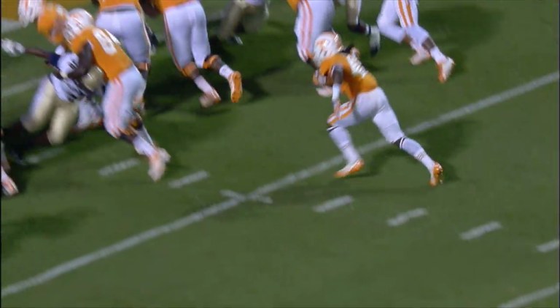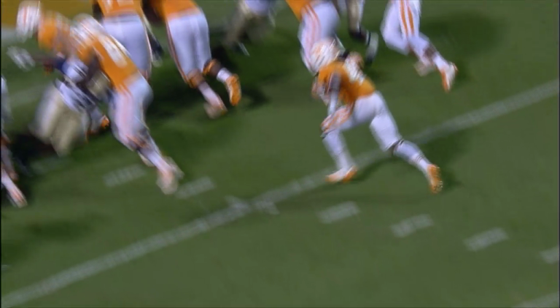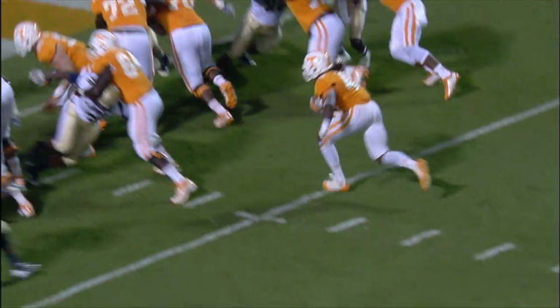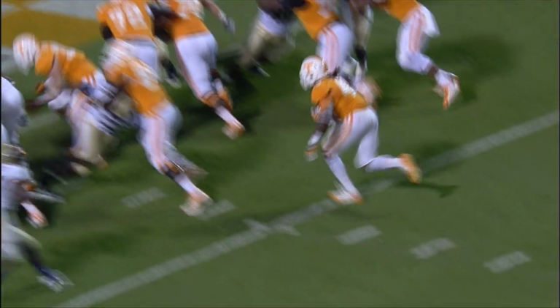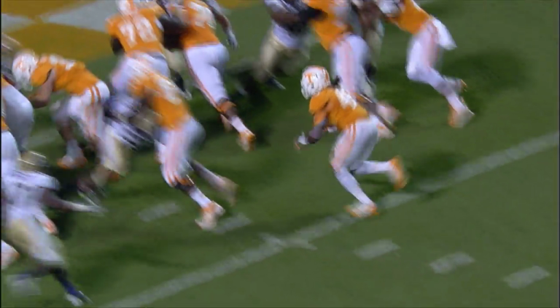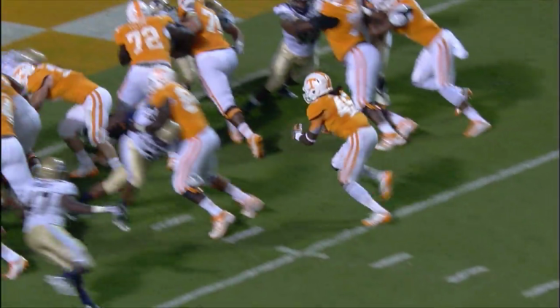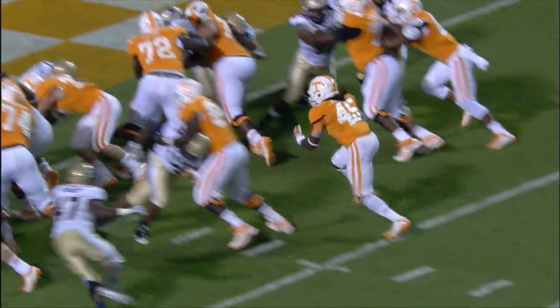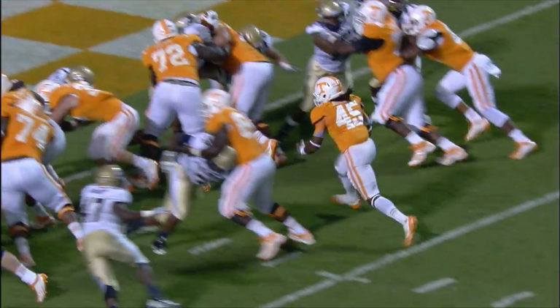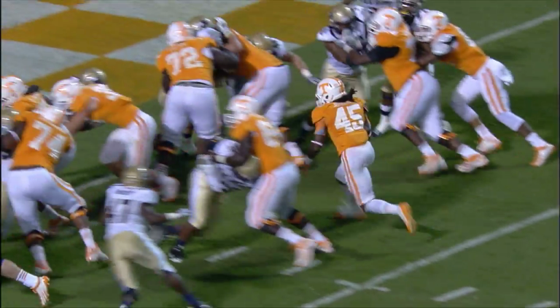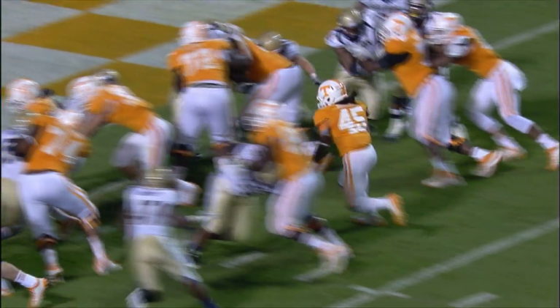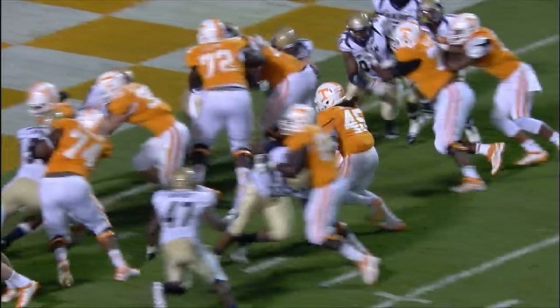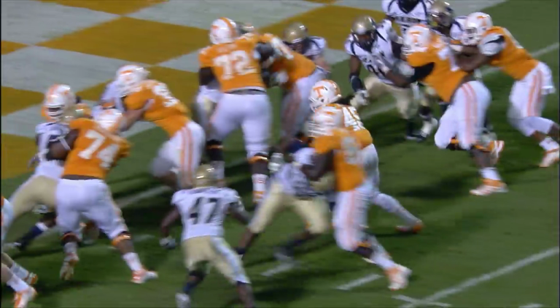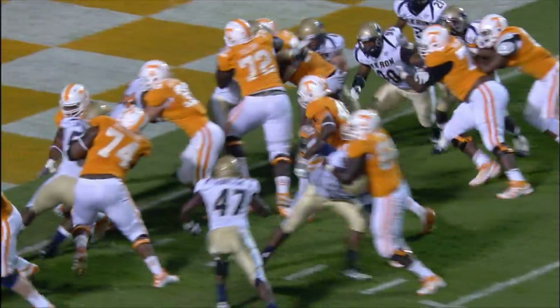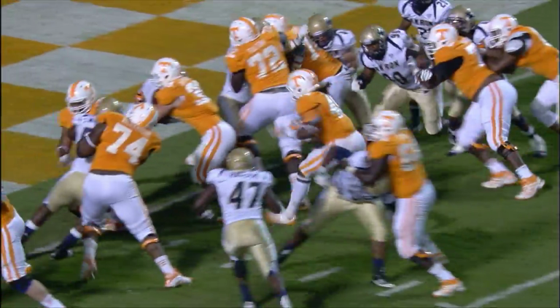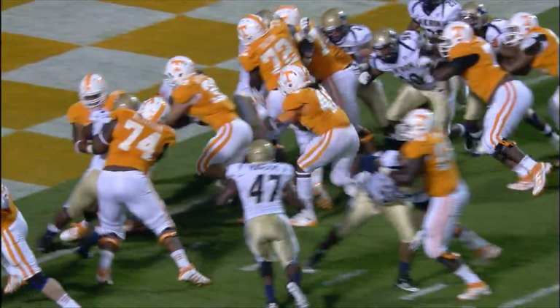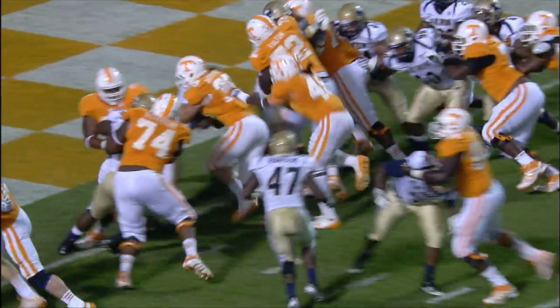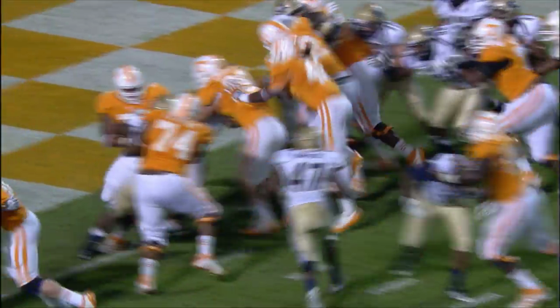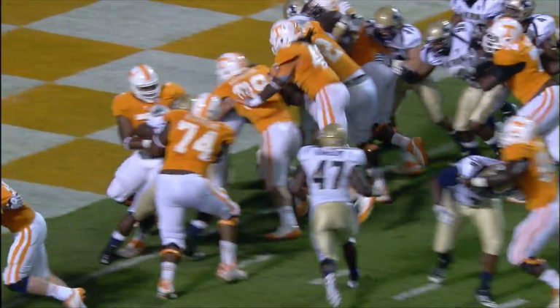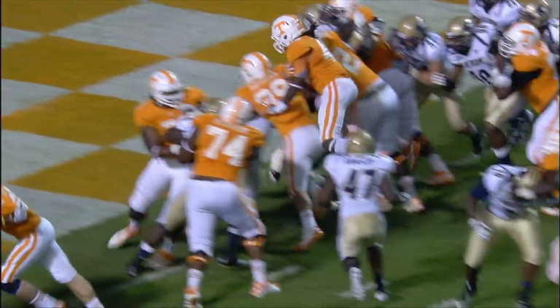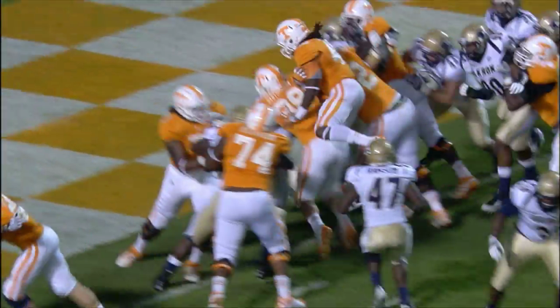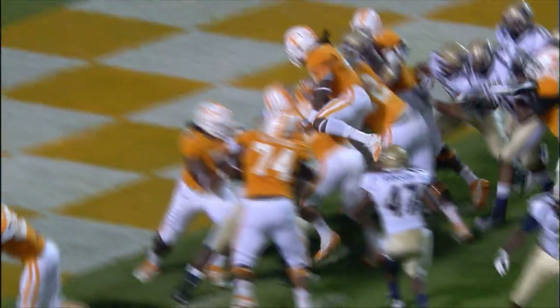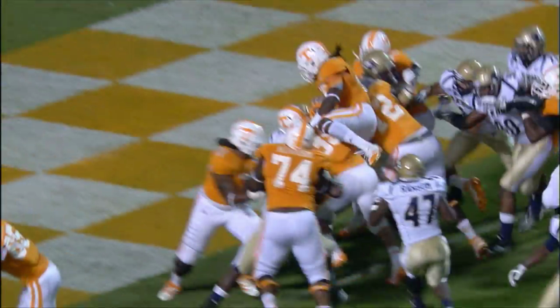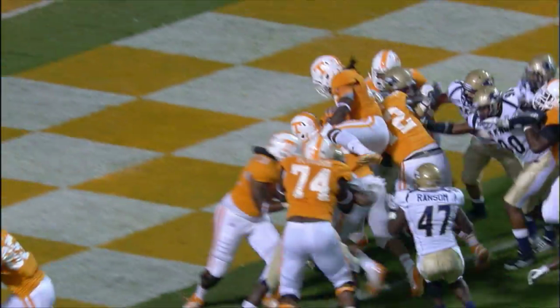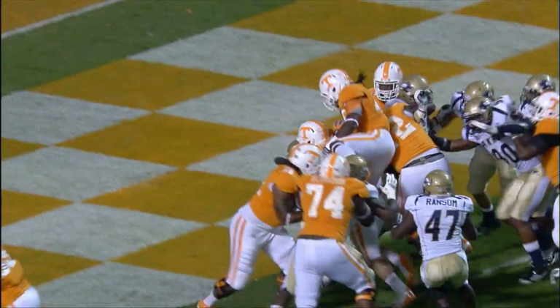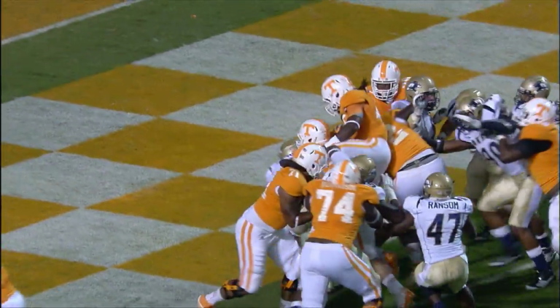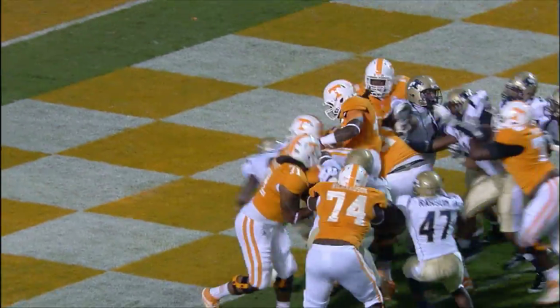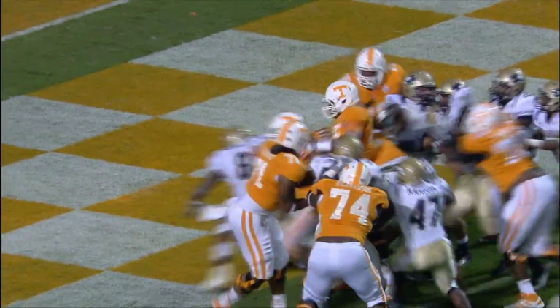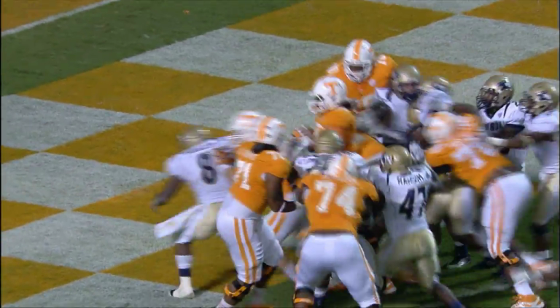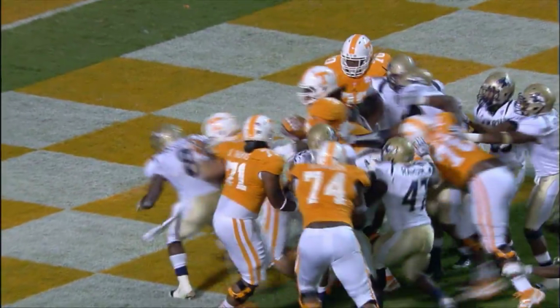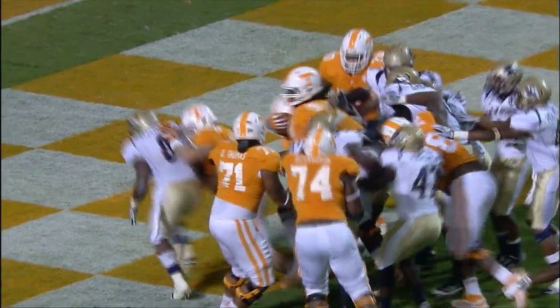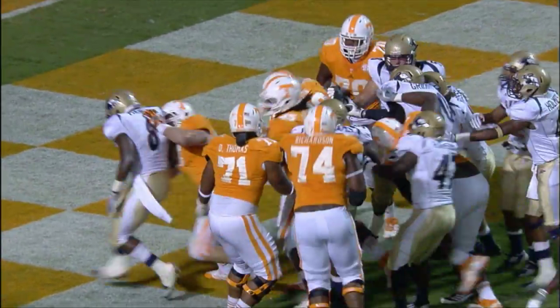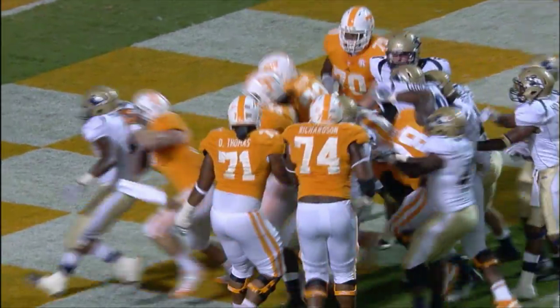A.J. Johnson, there he goes up the middle and into the checkerboards for a Tennessee touchdown.